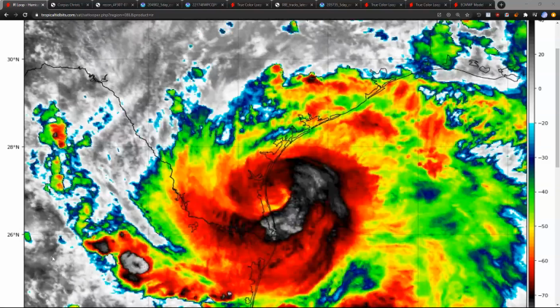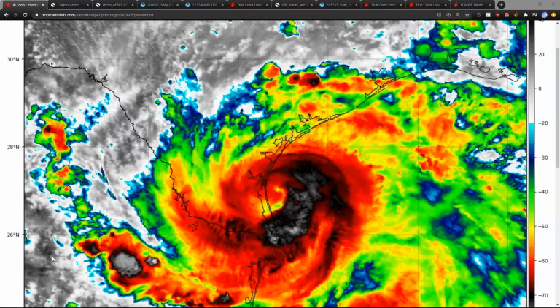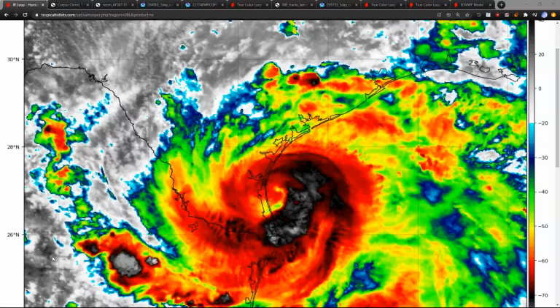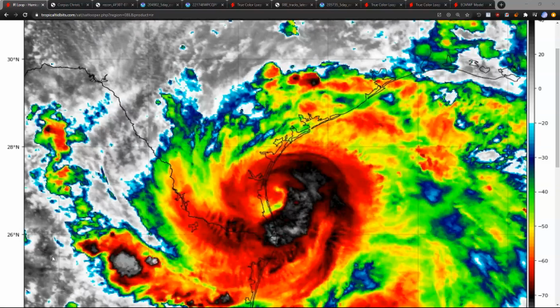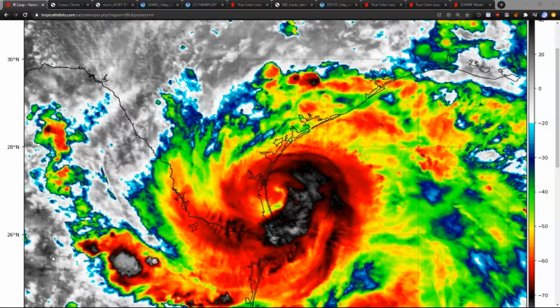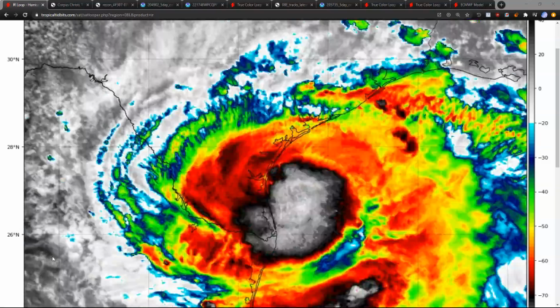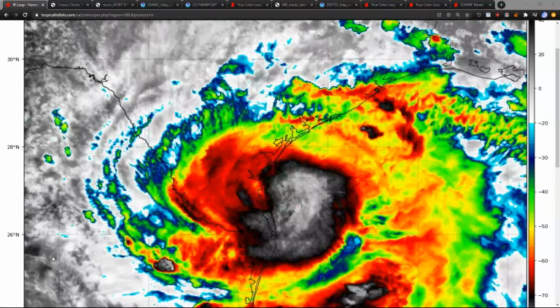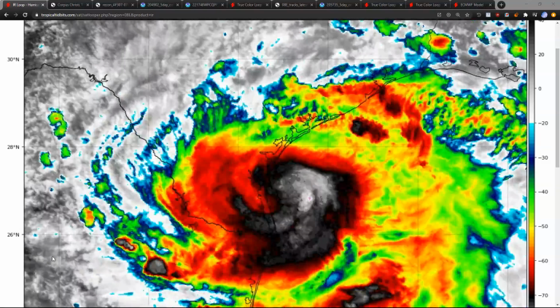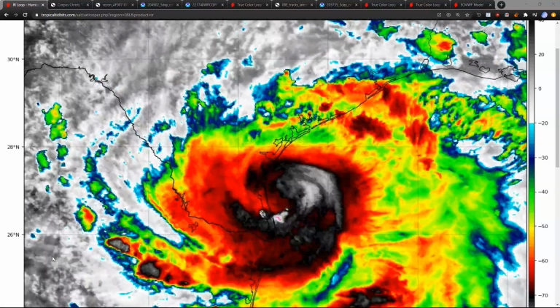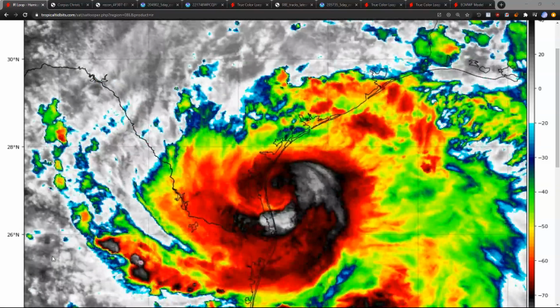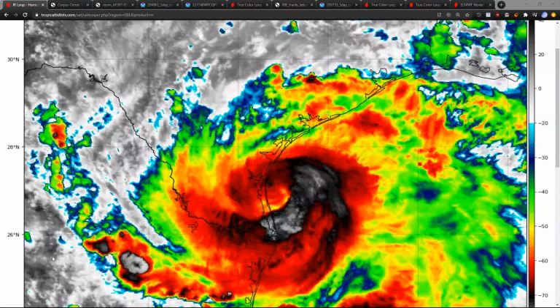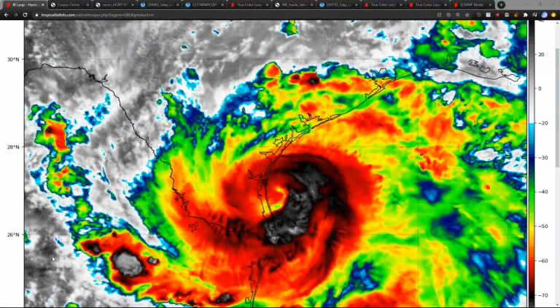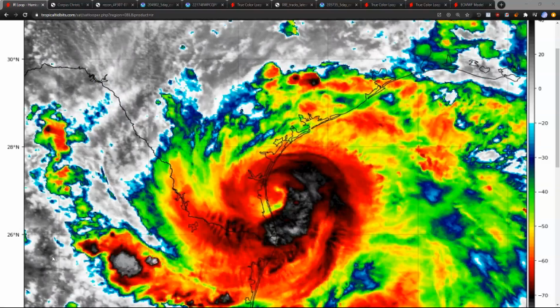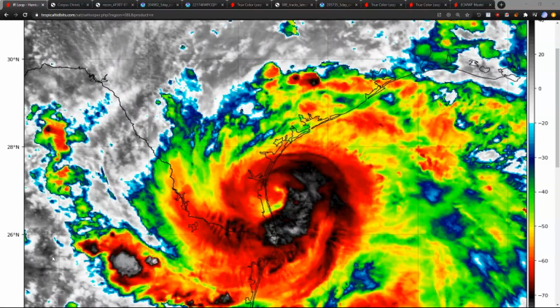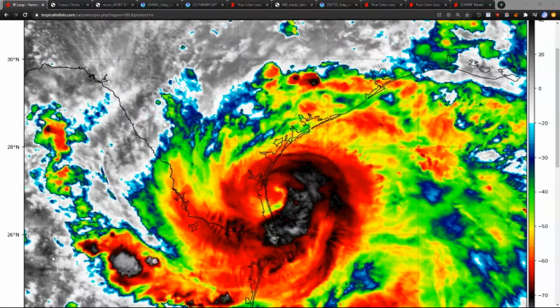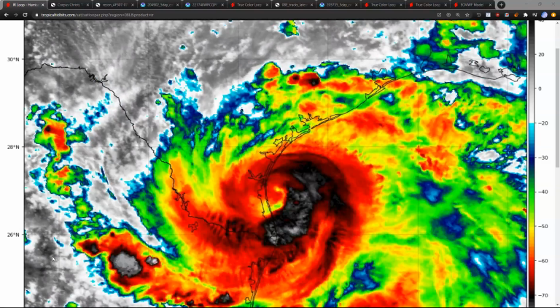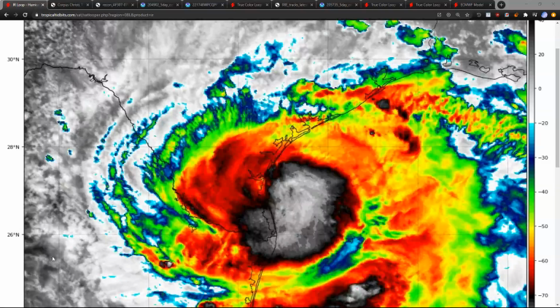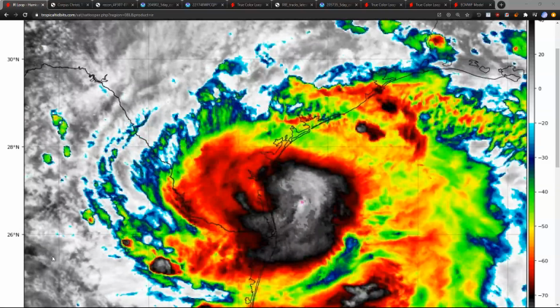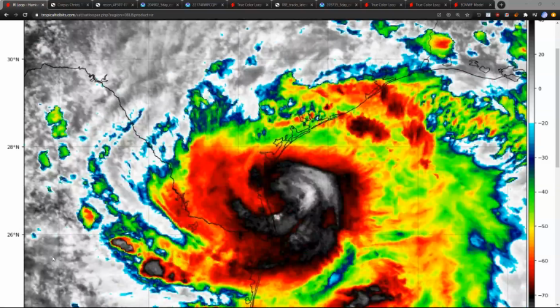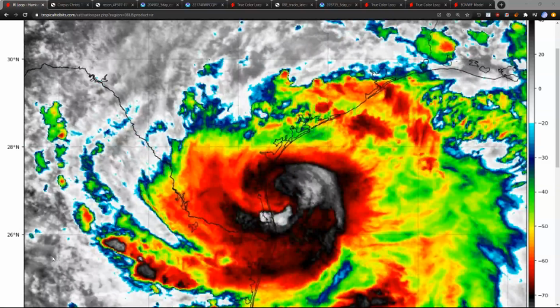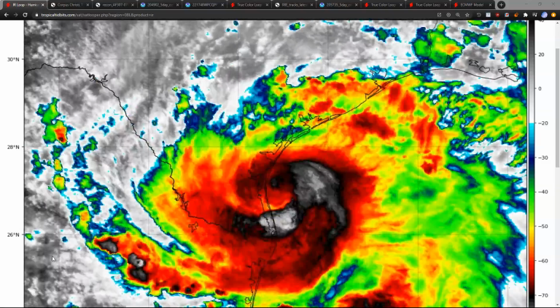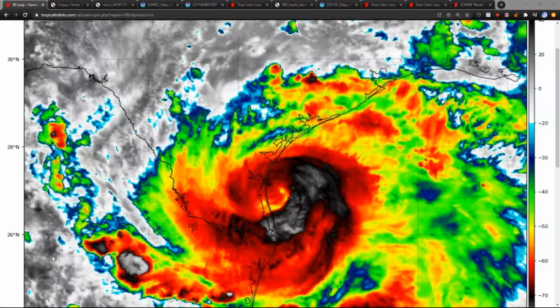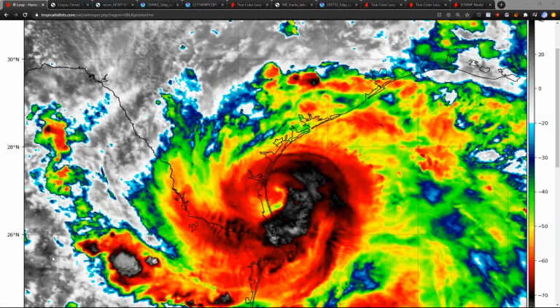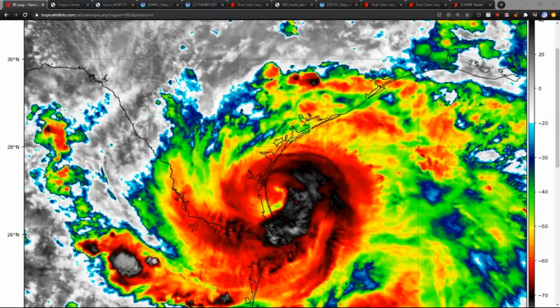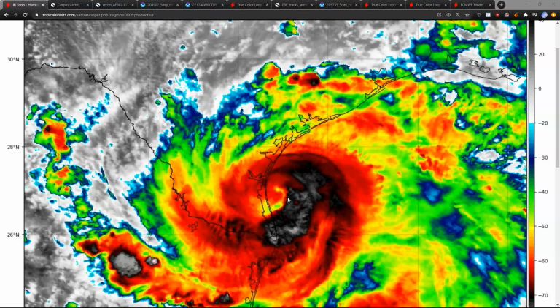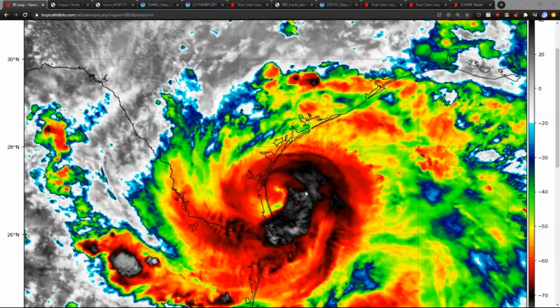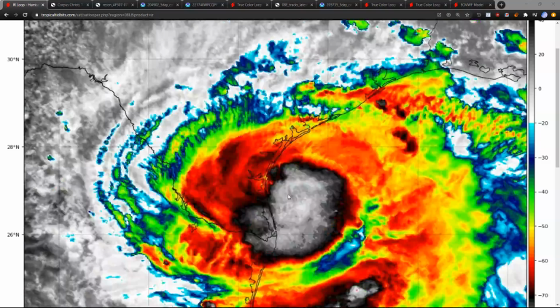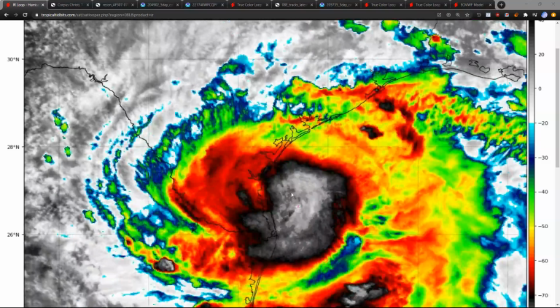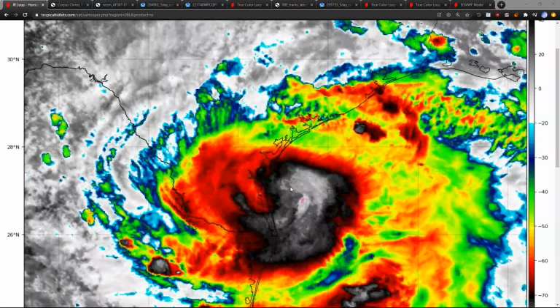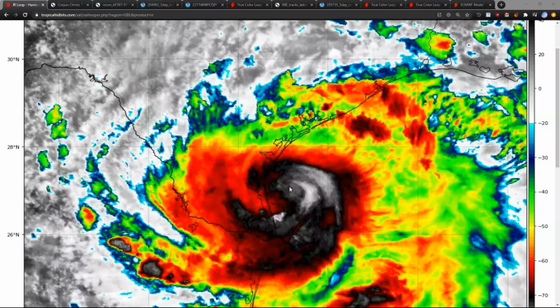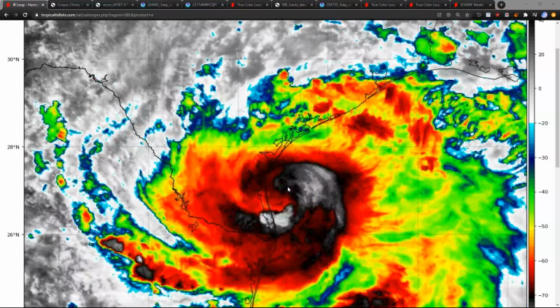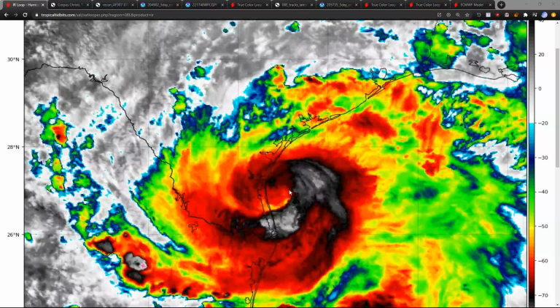Hi, this is a quick Saturday afternoon update, July 25th, starting with Hurricane Hanna nearly making landfall now.